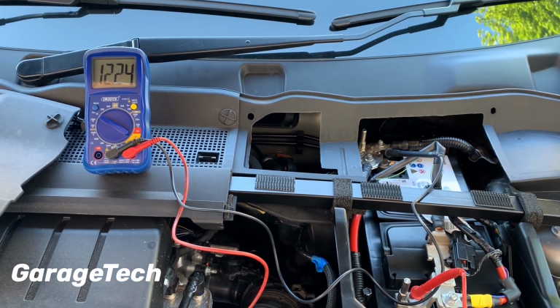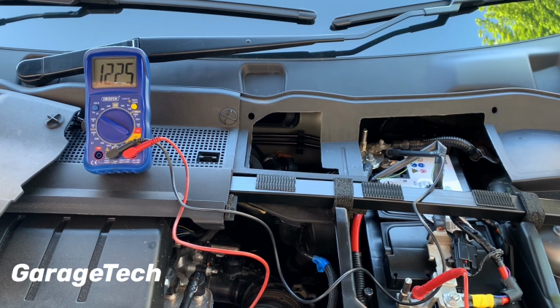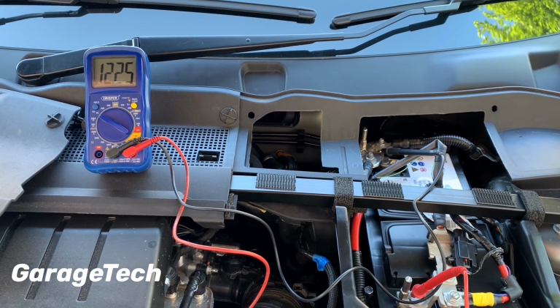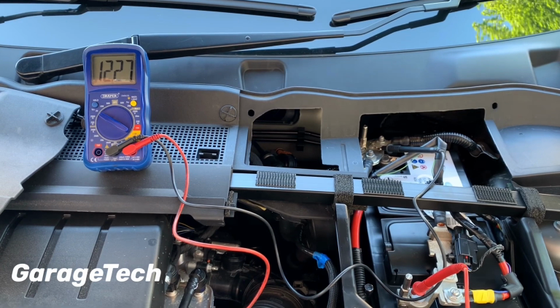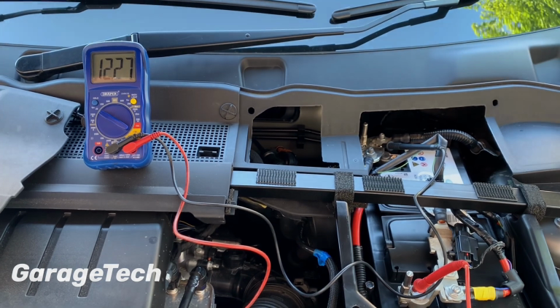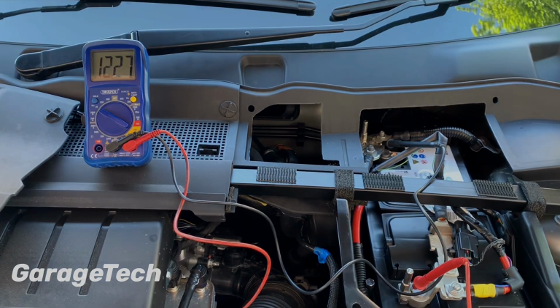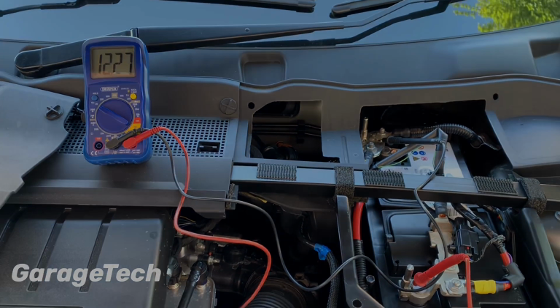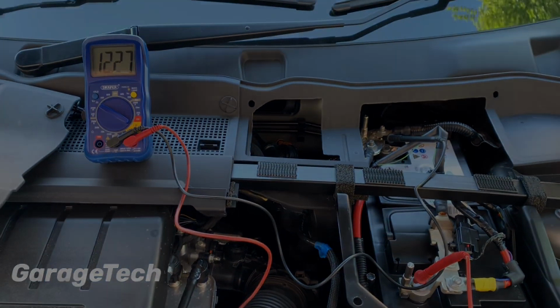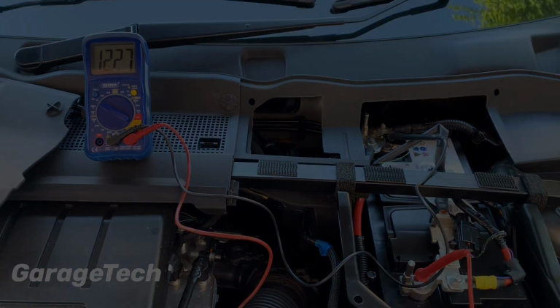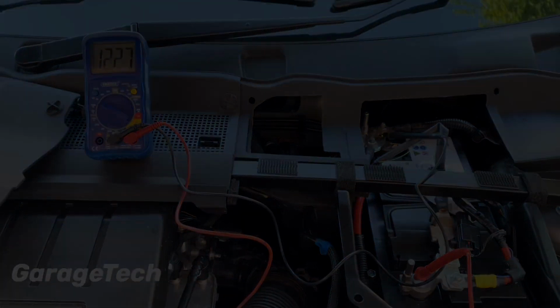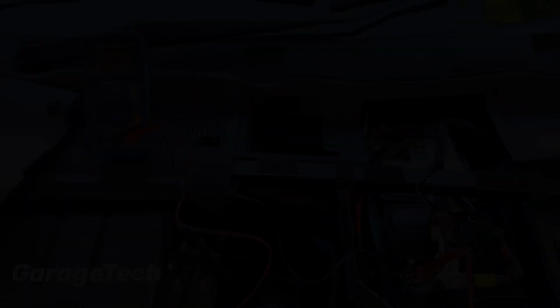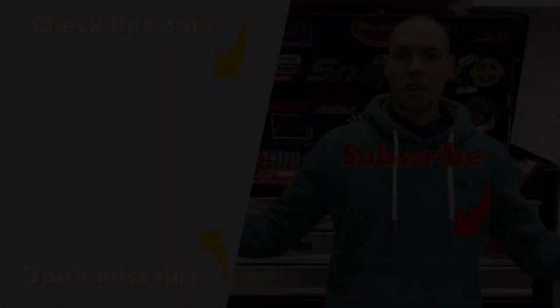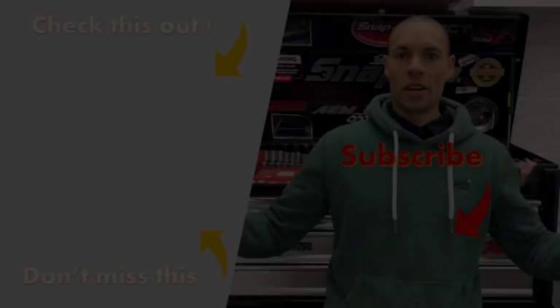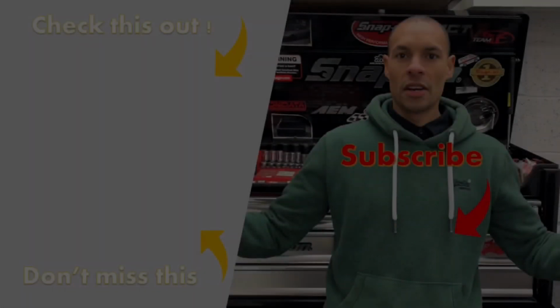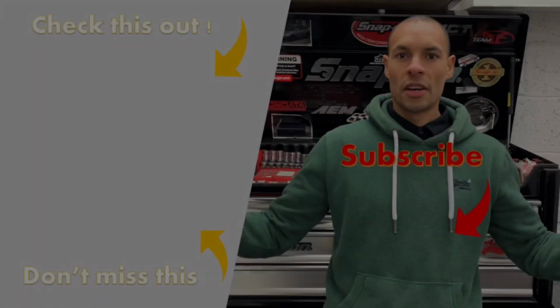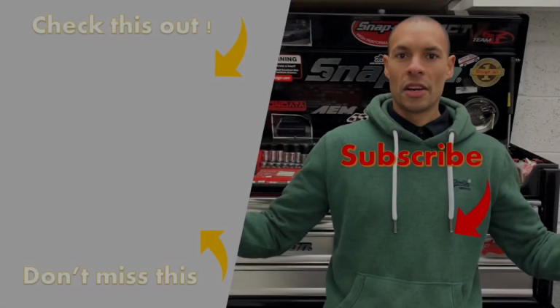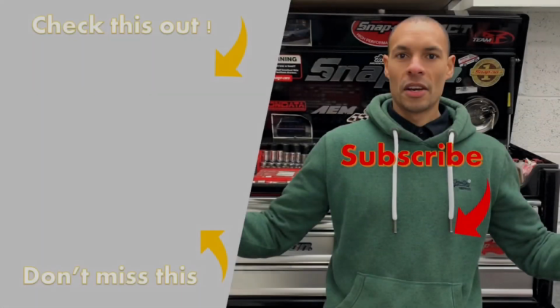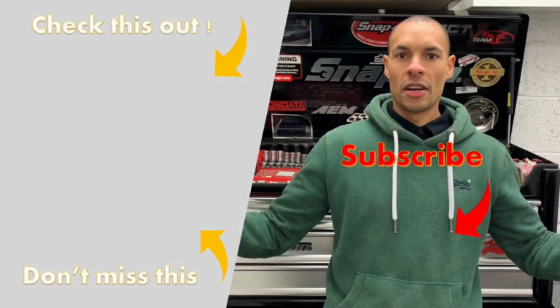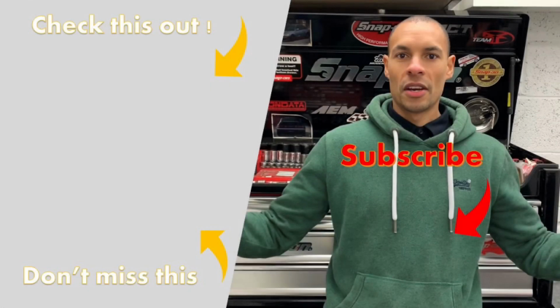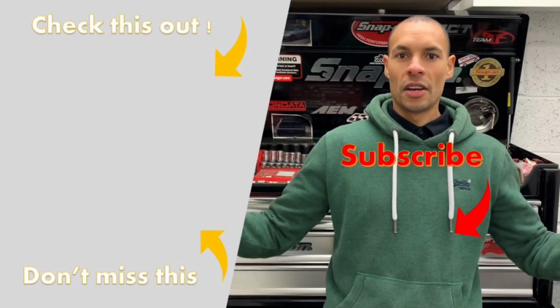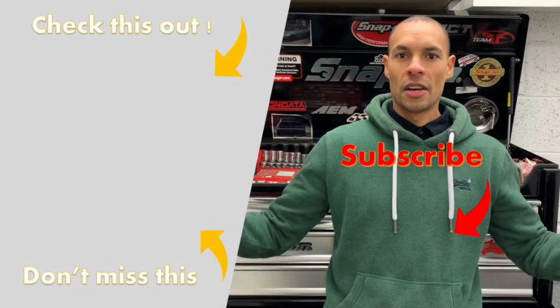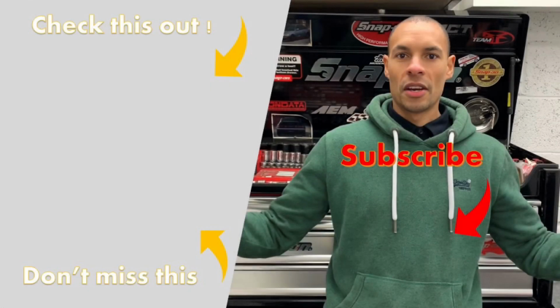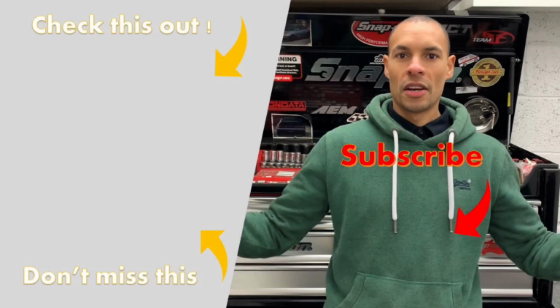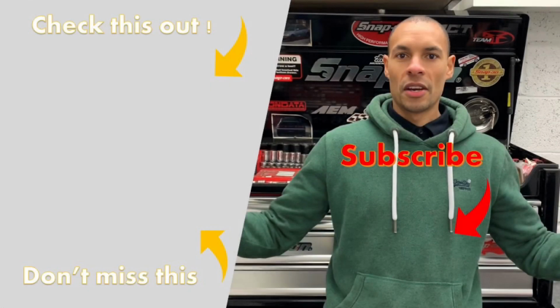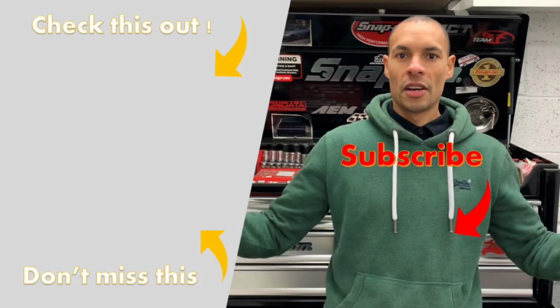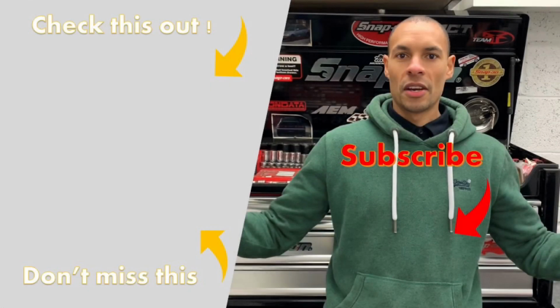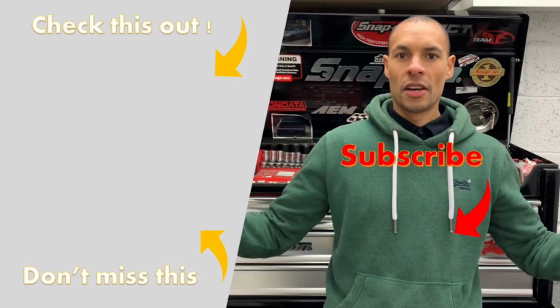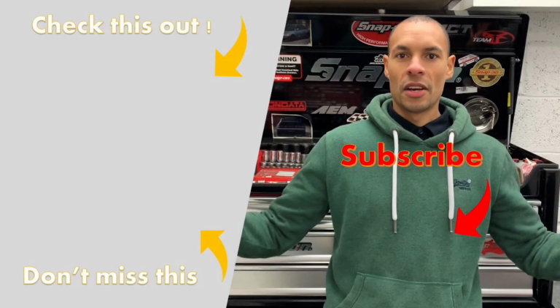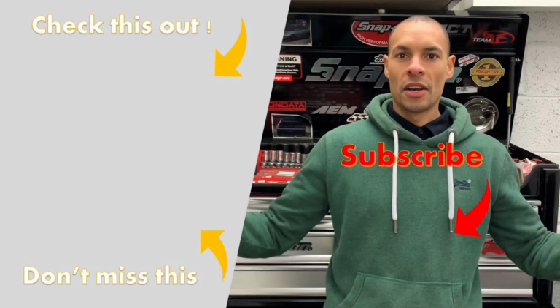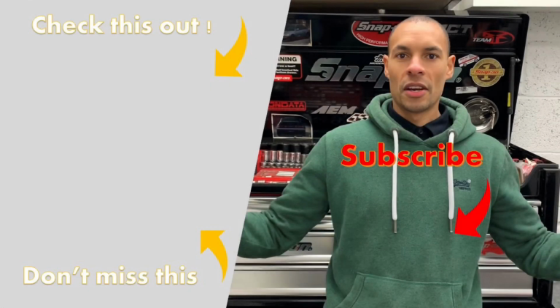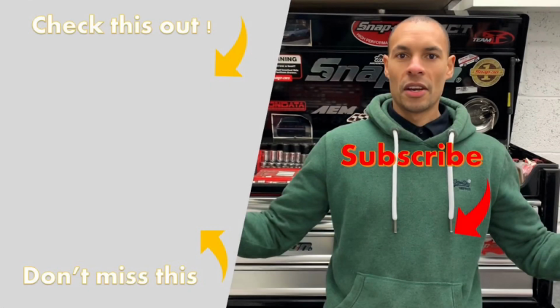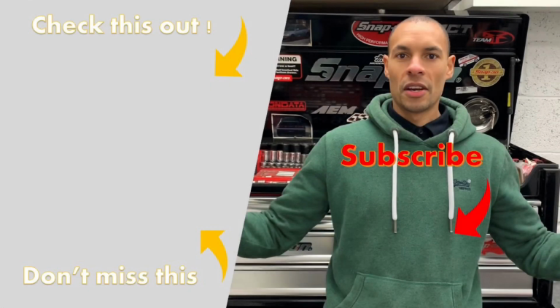Thanks for watching. If you like this video and you want to see more, hit that subscribe button. See you soon. Bye.